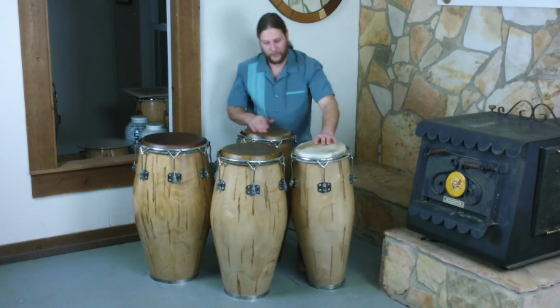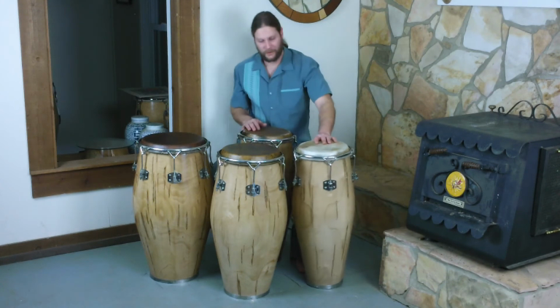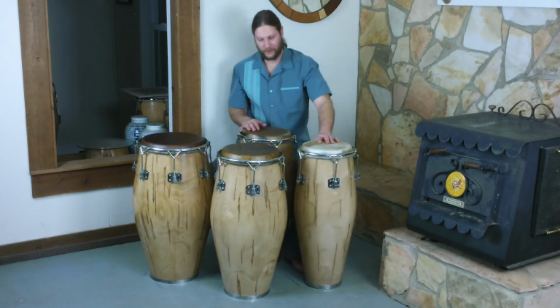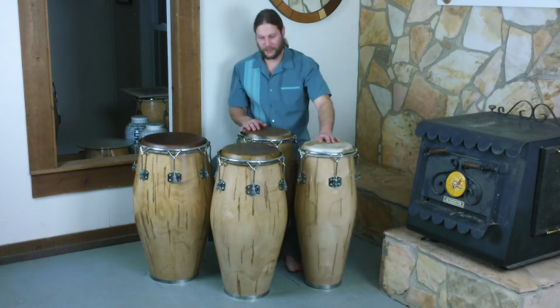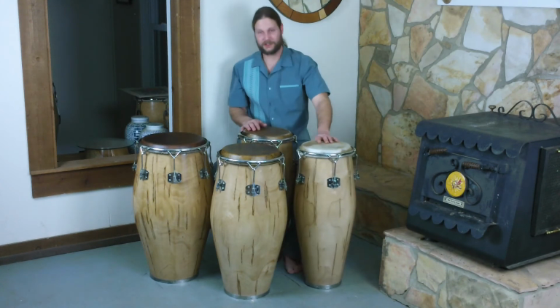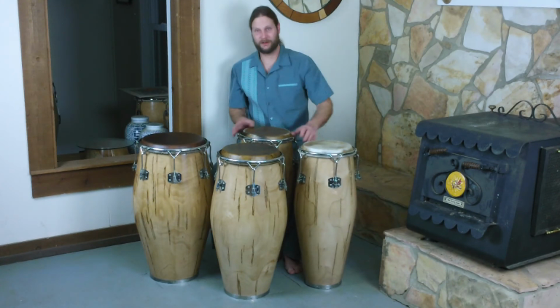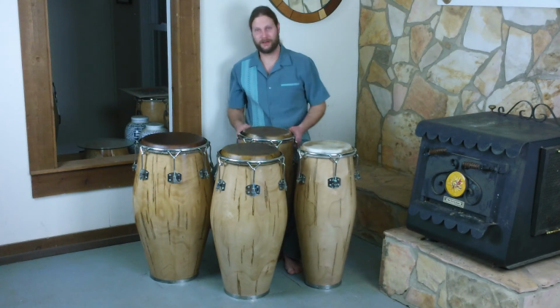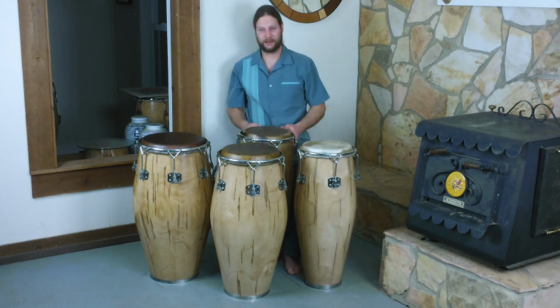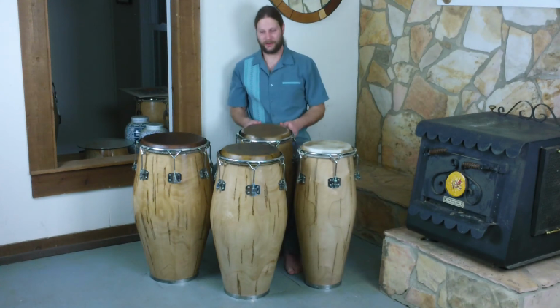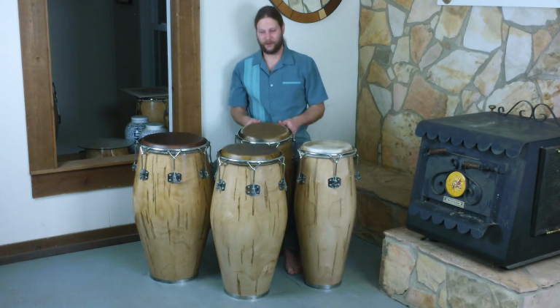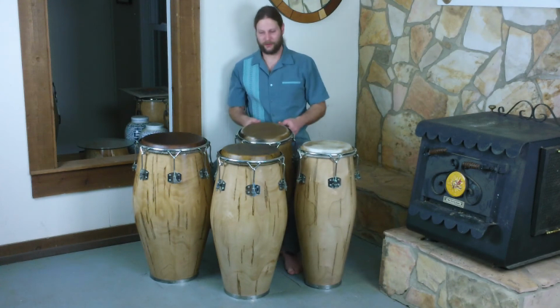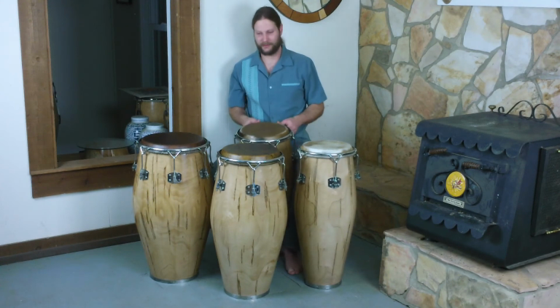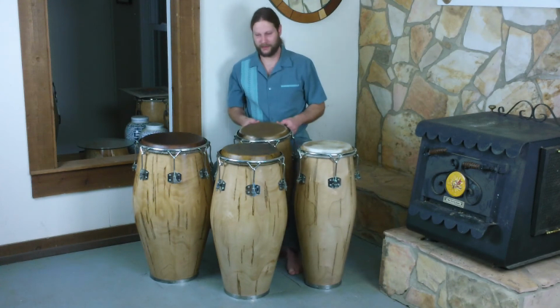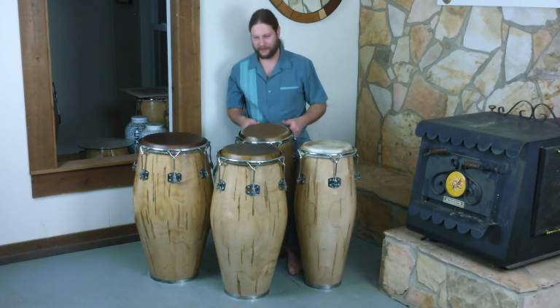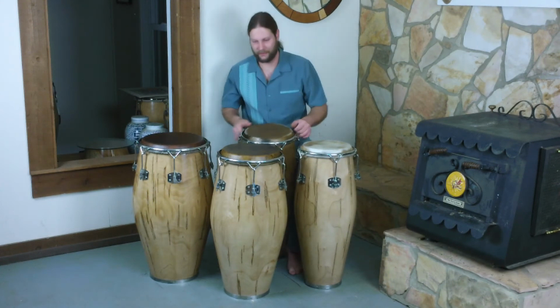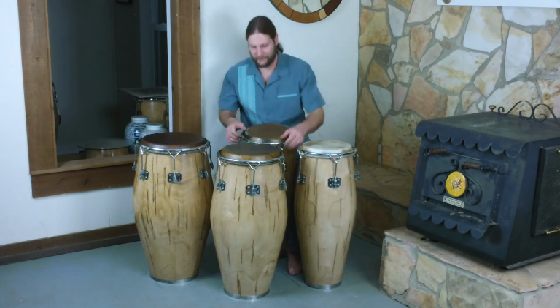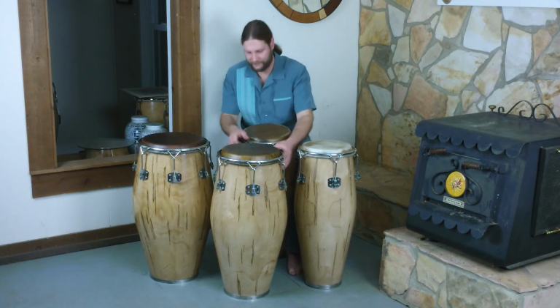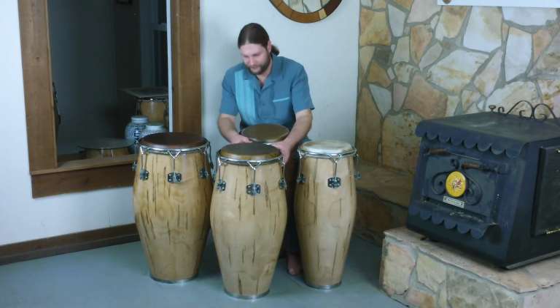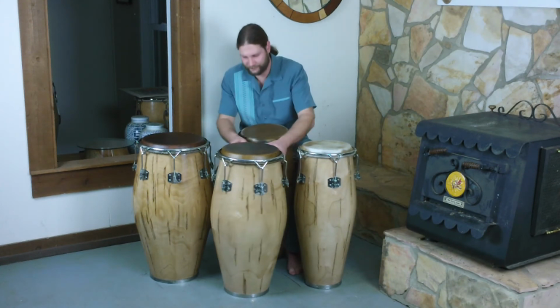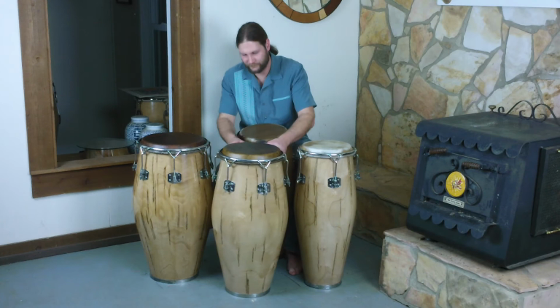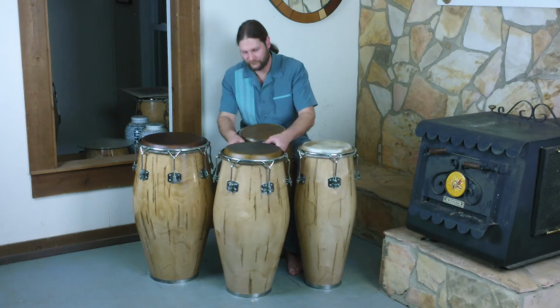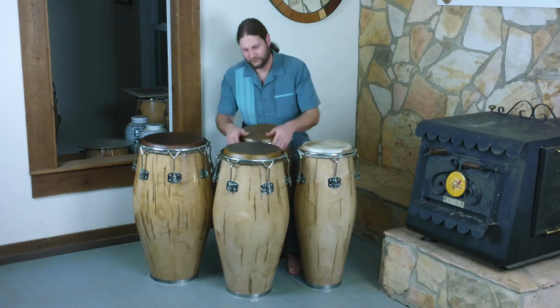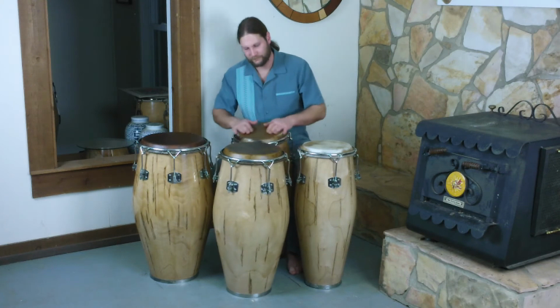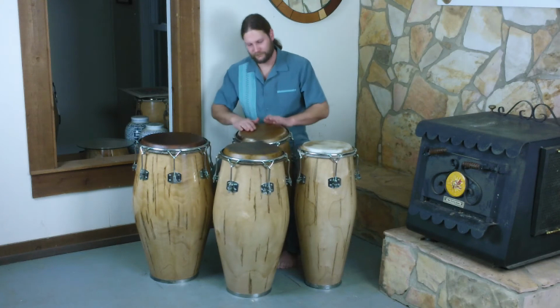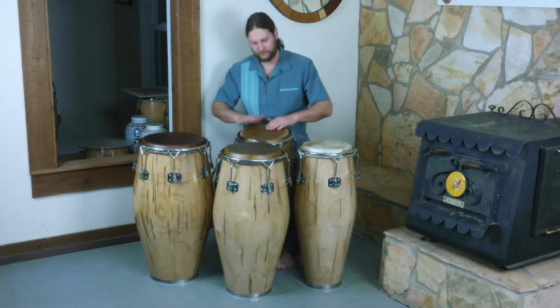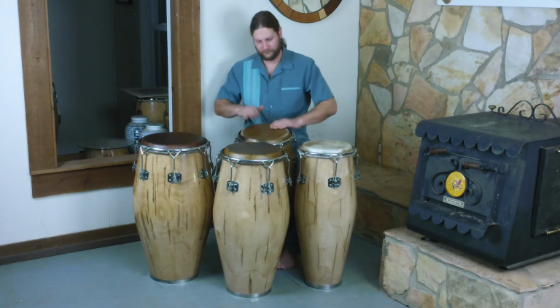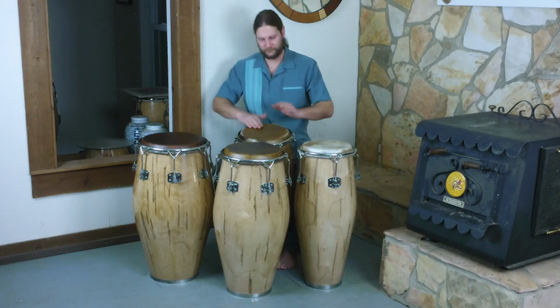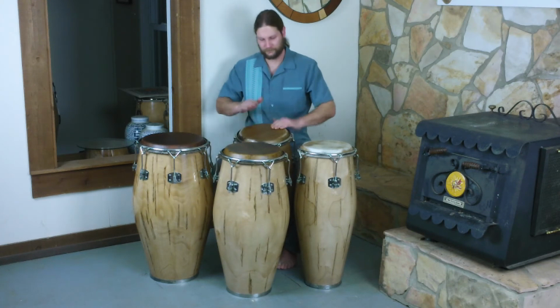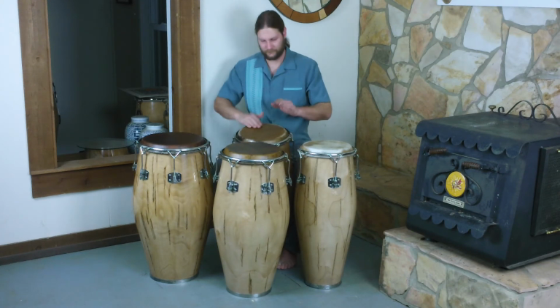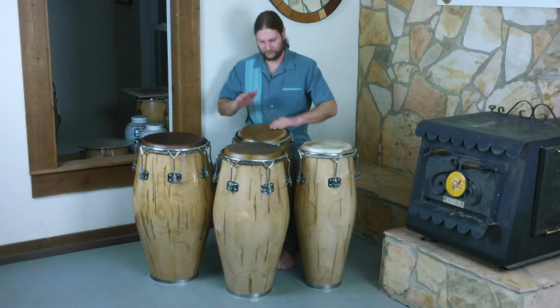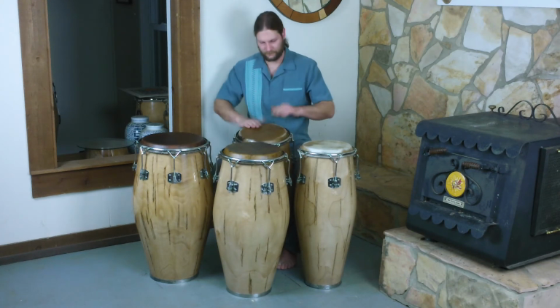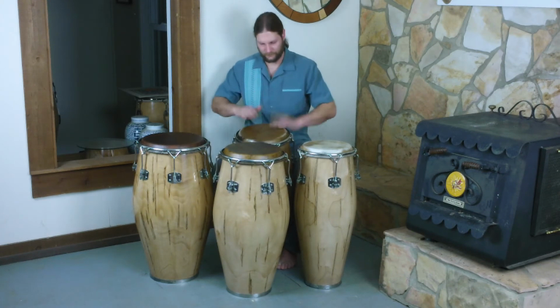So let me let you hear how the whole set sounds together. We've got a cena.